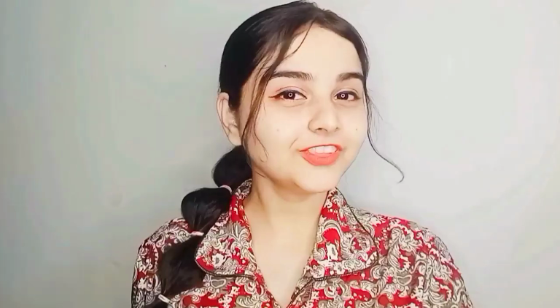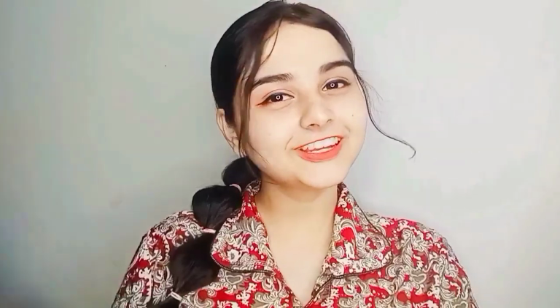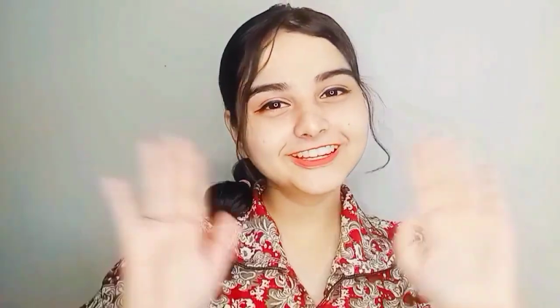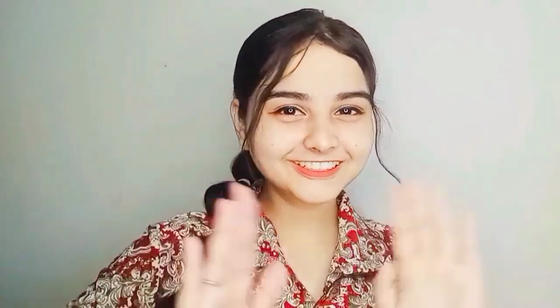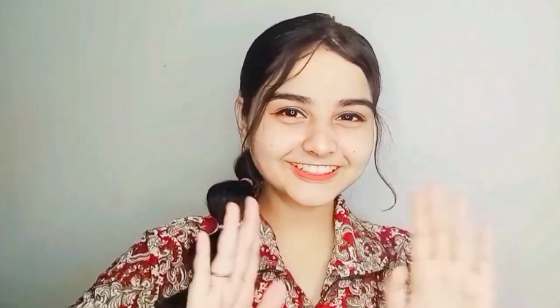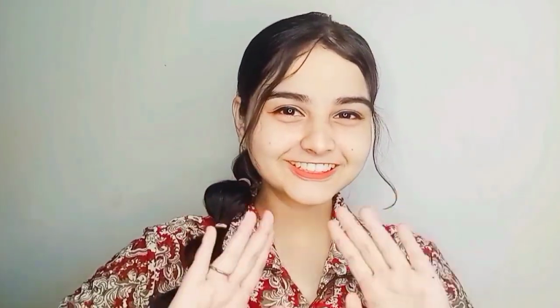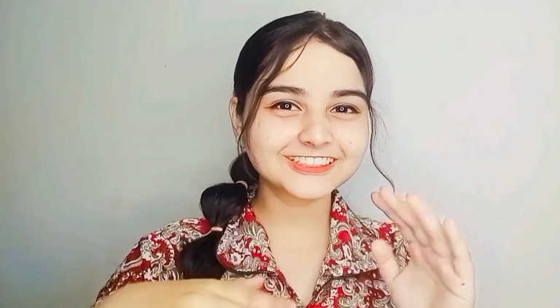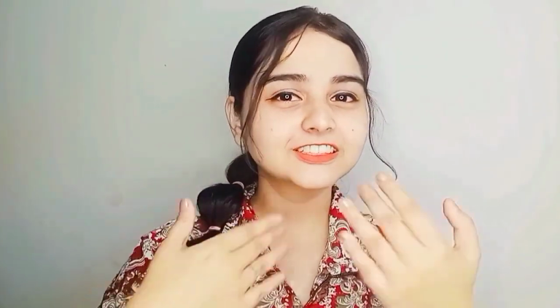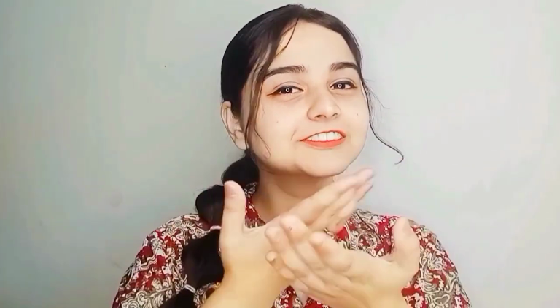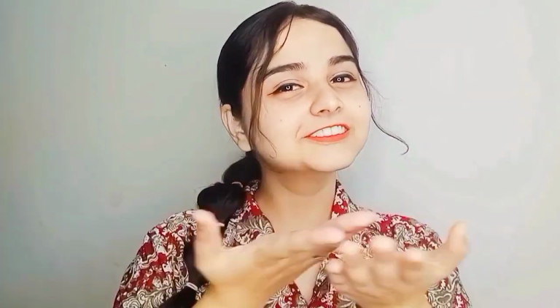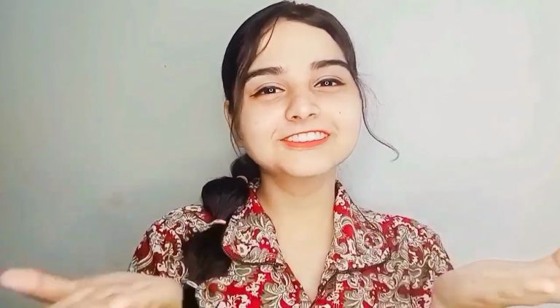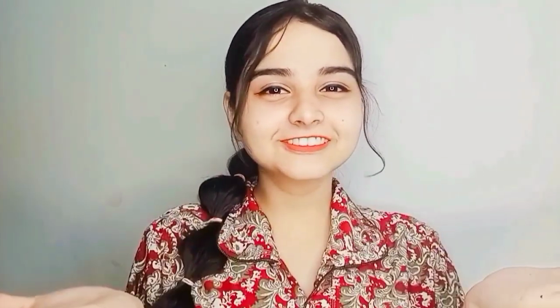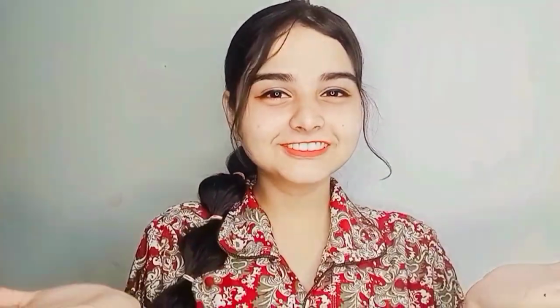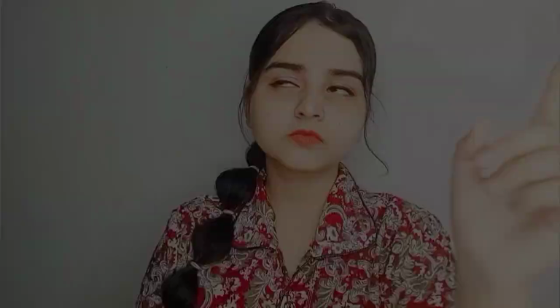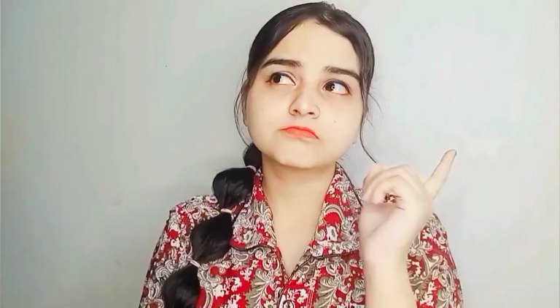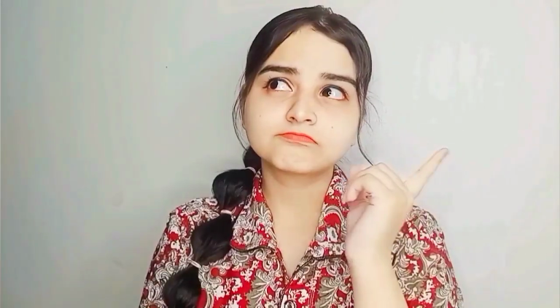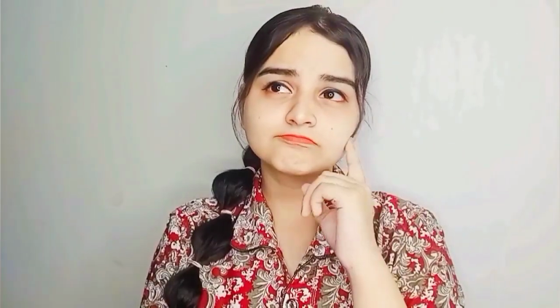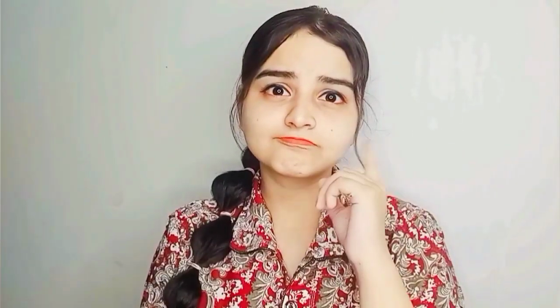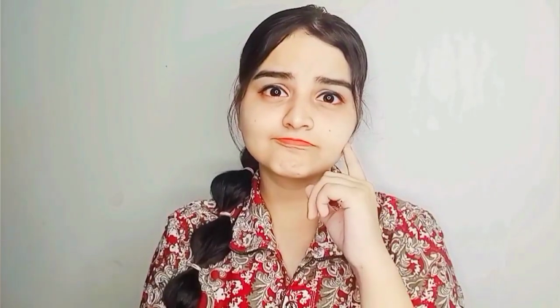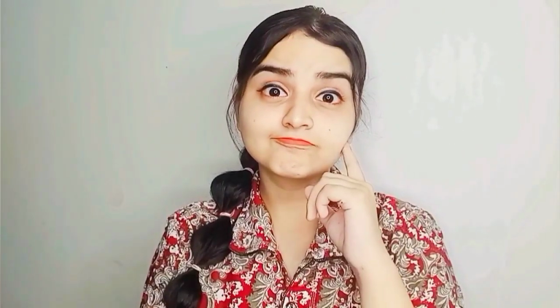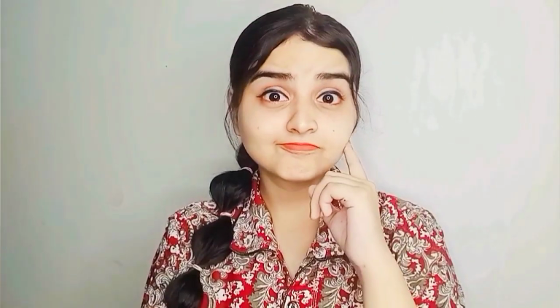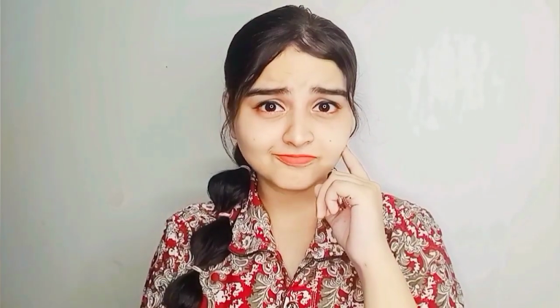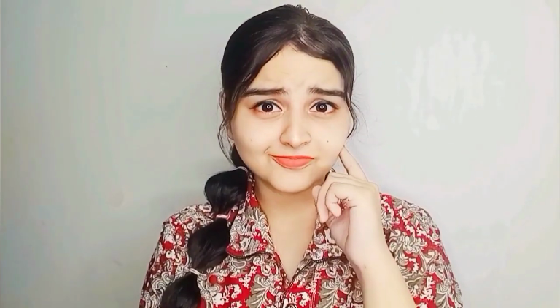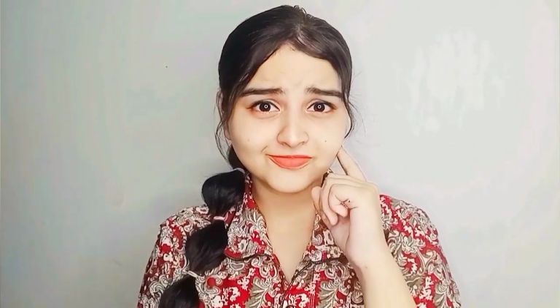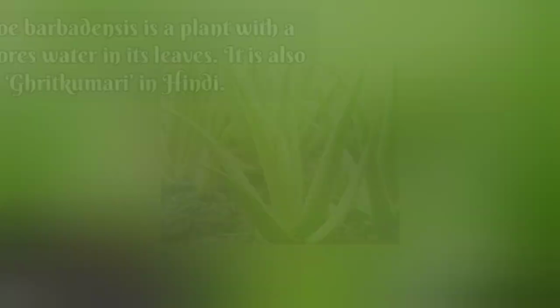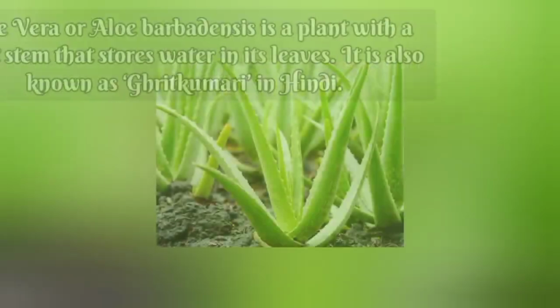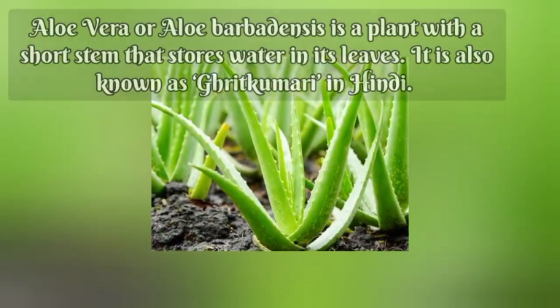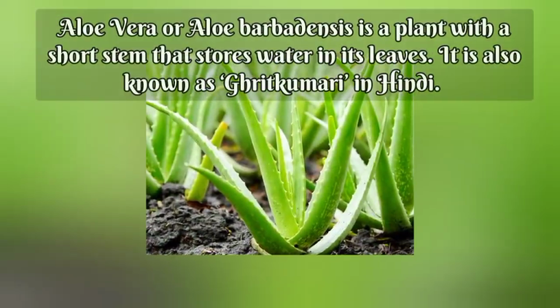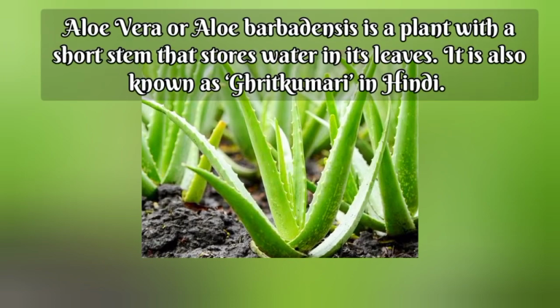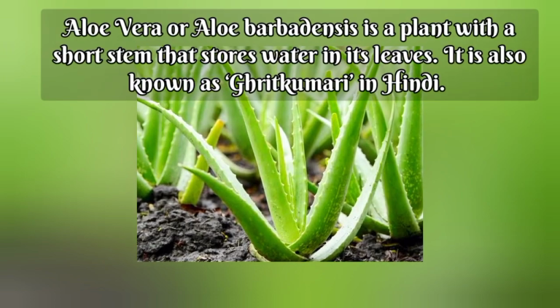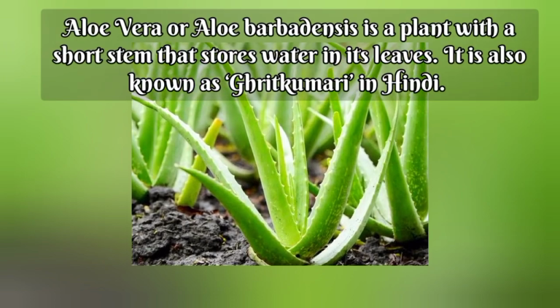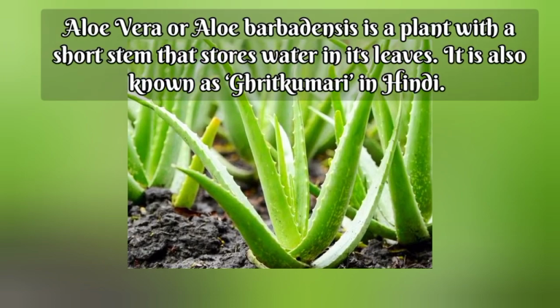I'm Mohana and welcome to Kudos Ayurveda. Do you know why we should use aloe vera regularly?